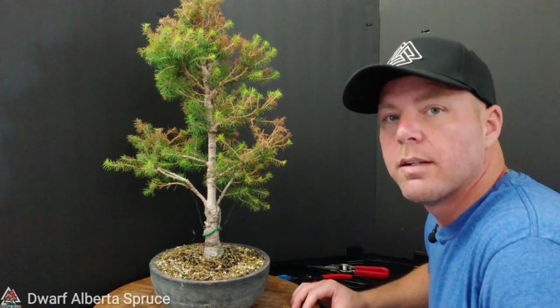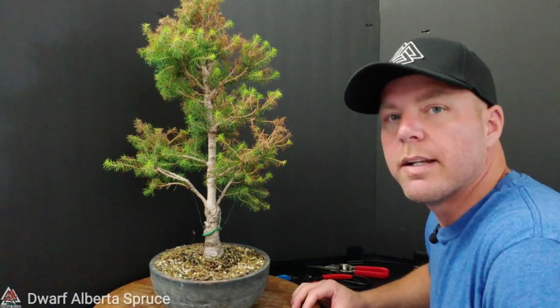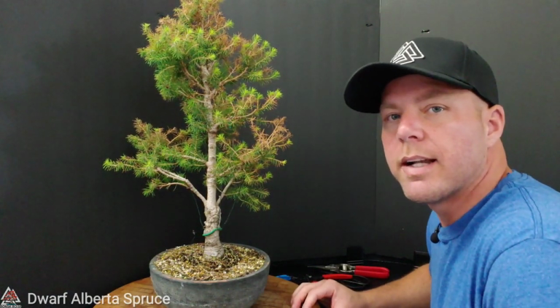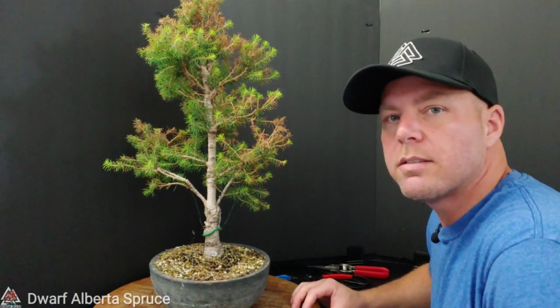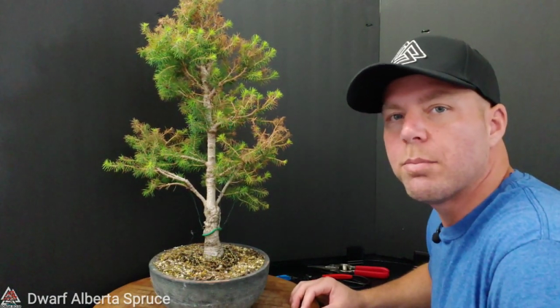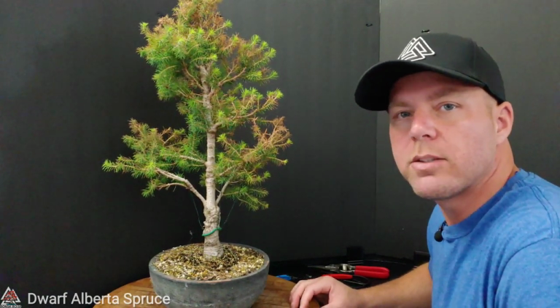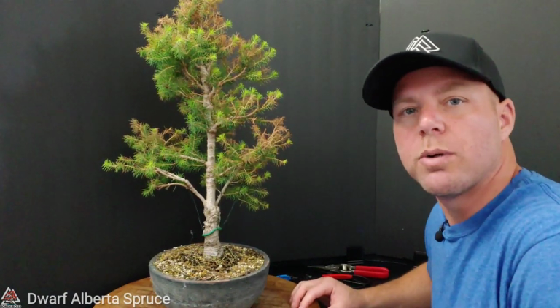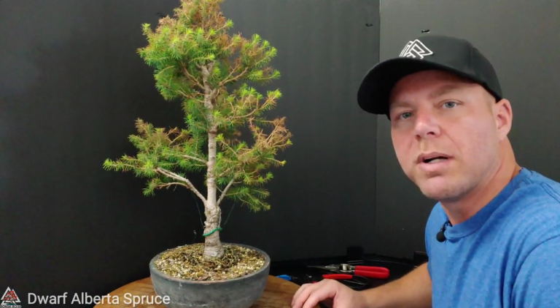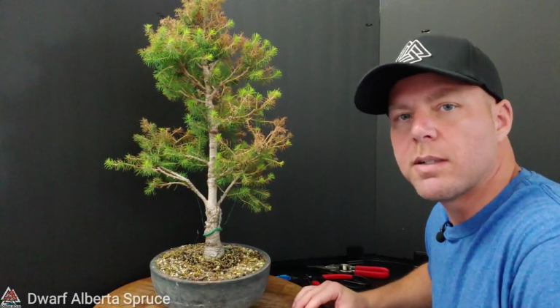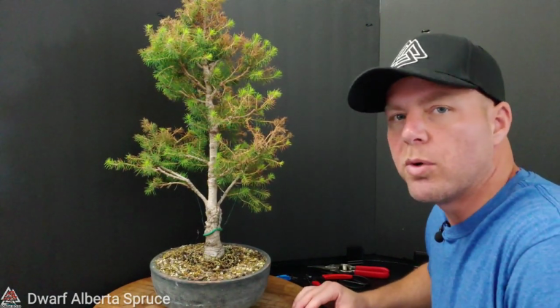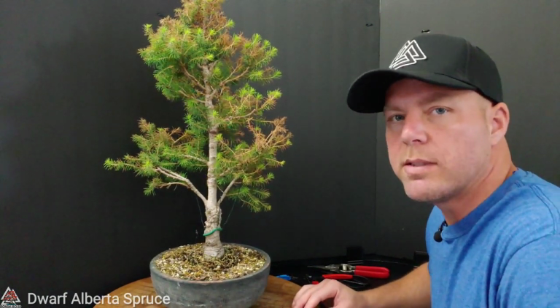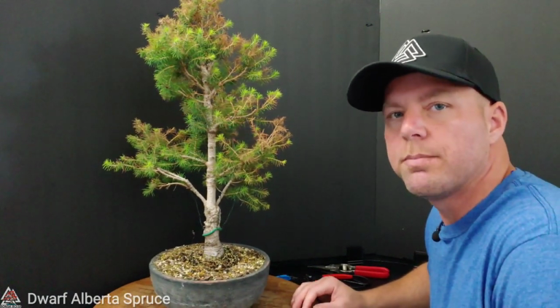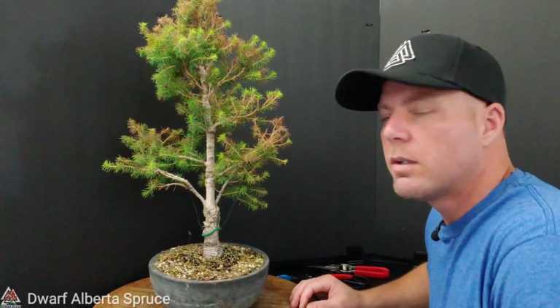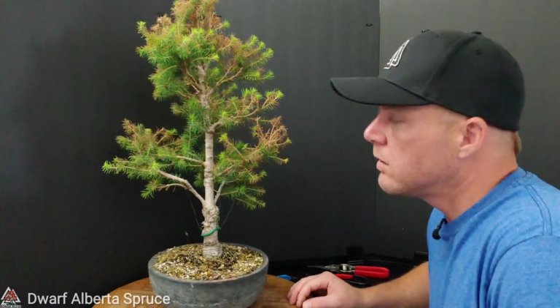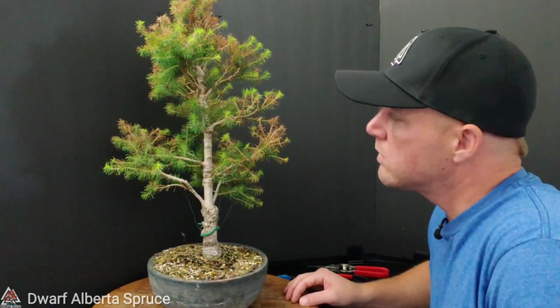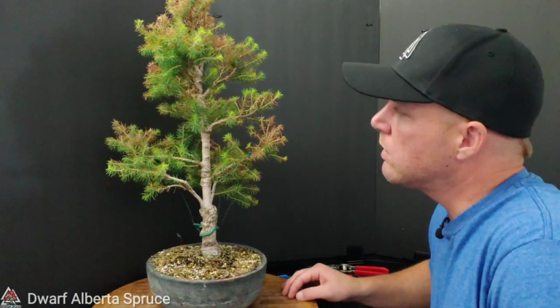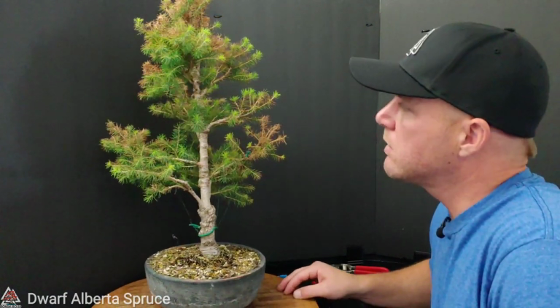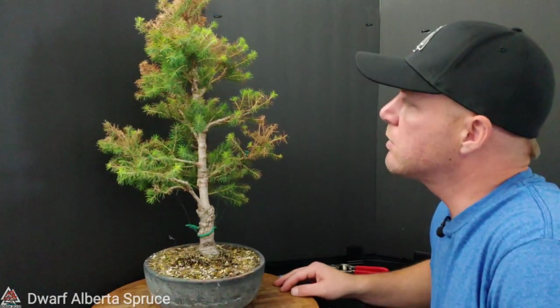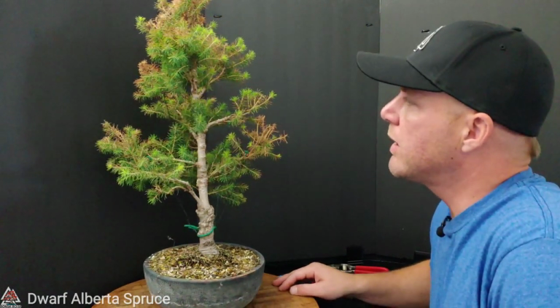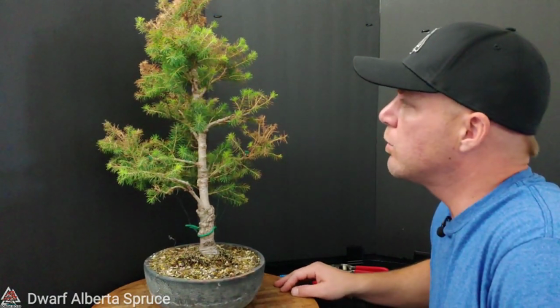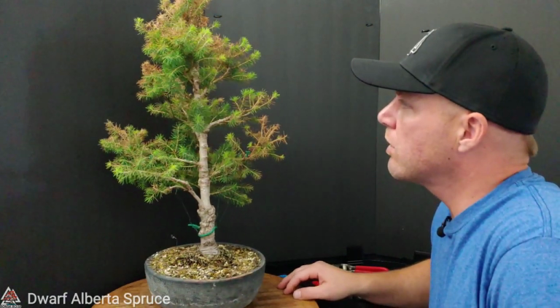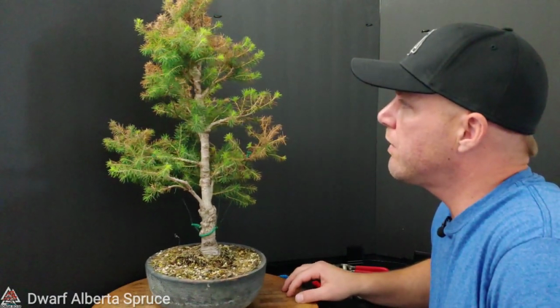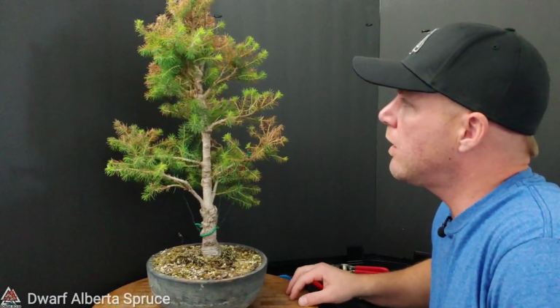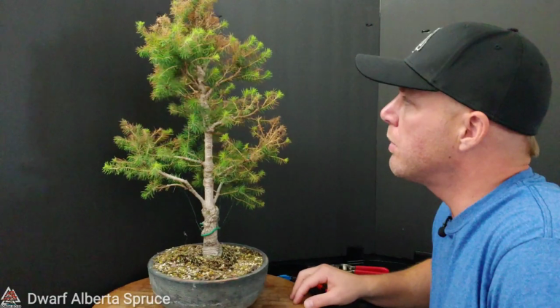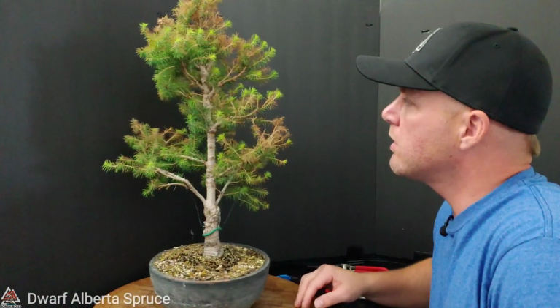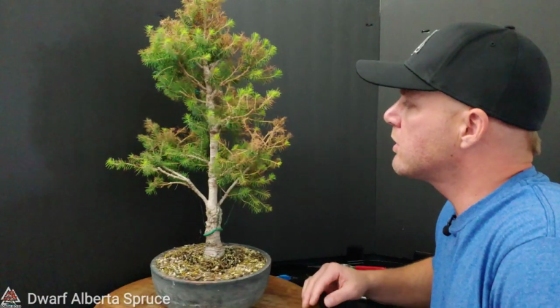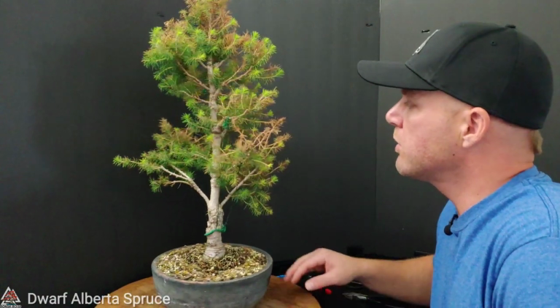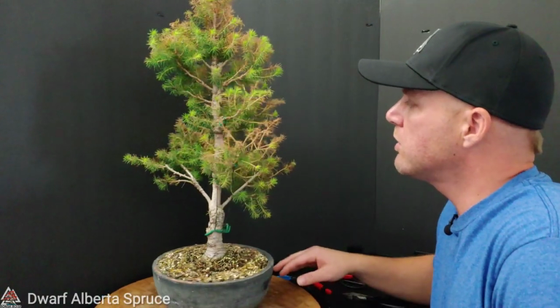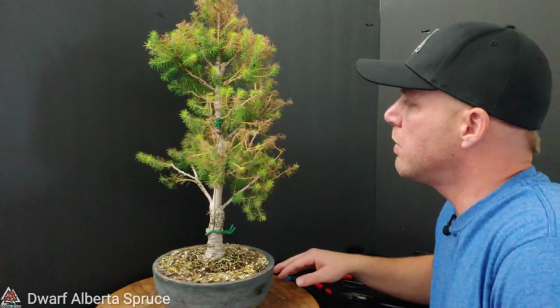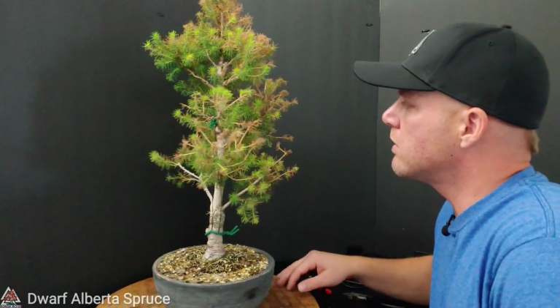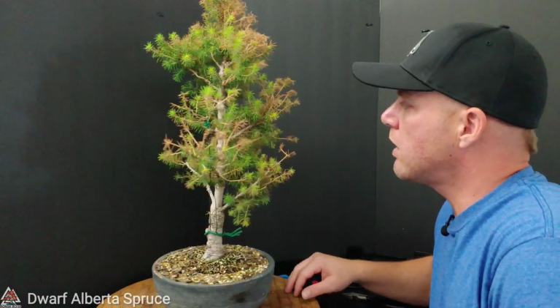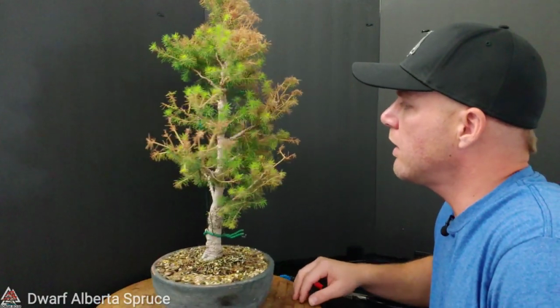Hey guys, Mike Toy with Bonsai Boise. So this is my Dwarf Alberta Spruce Bonsai.